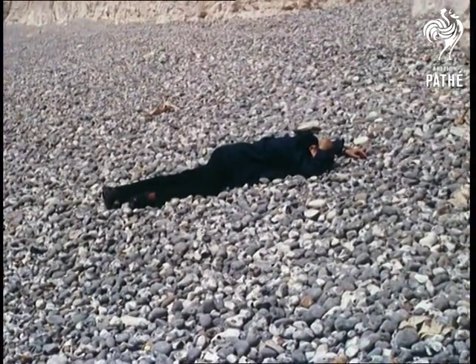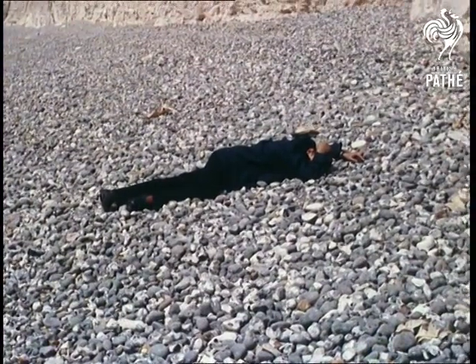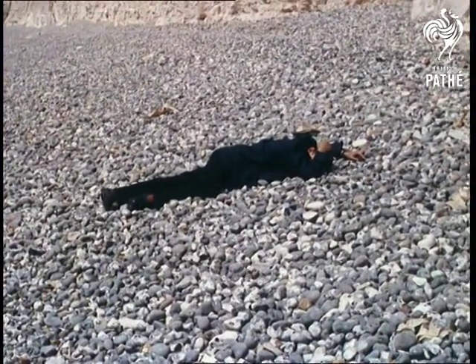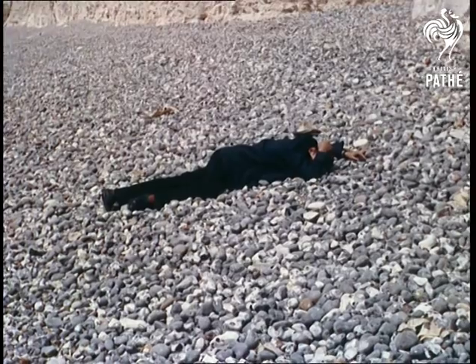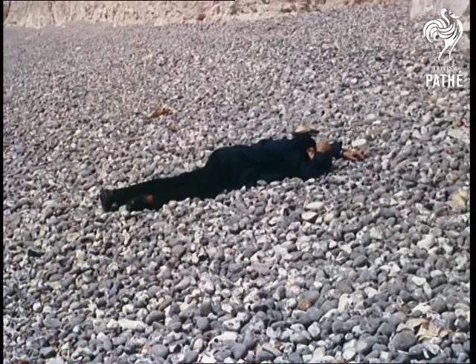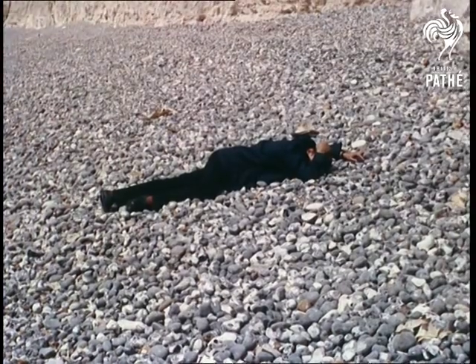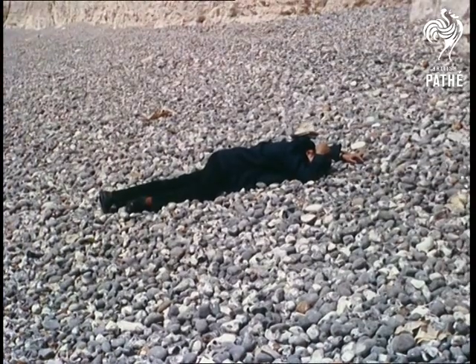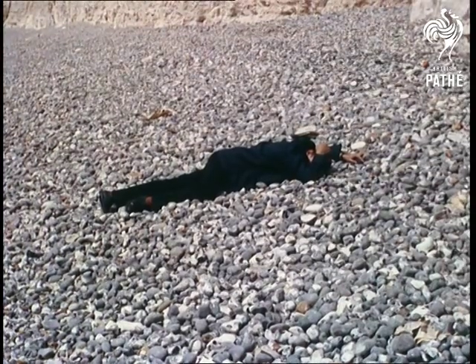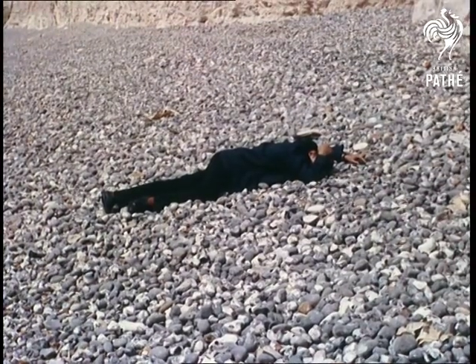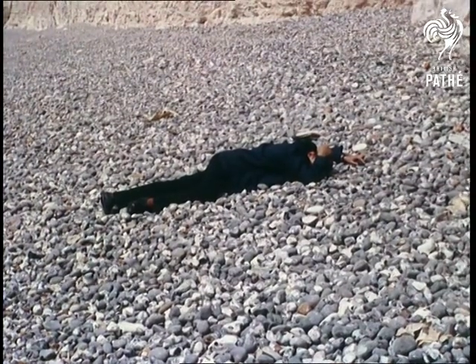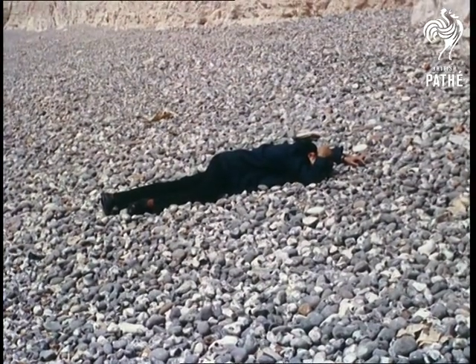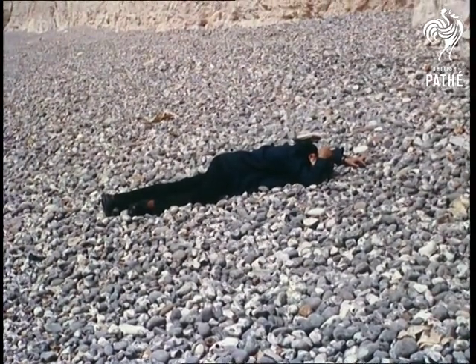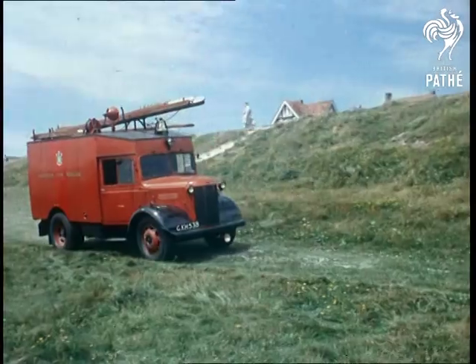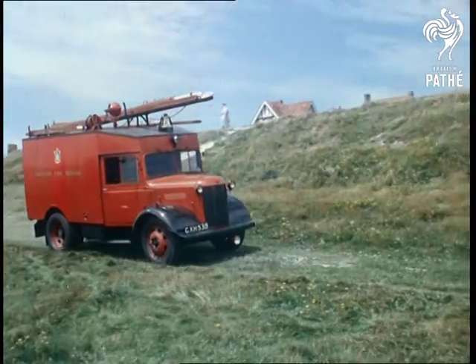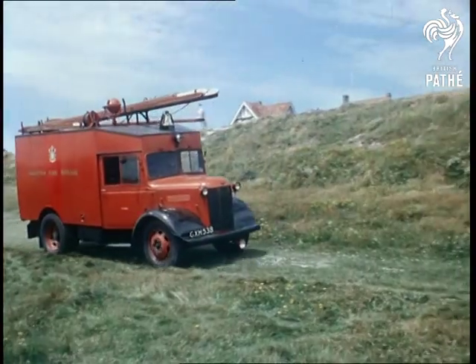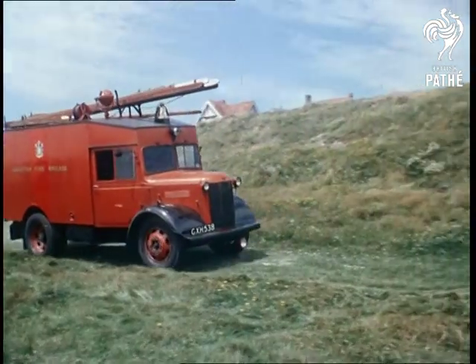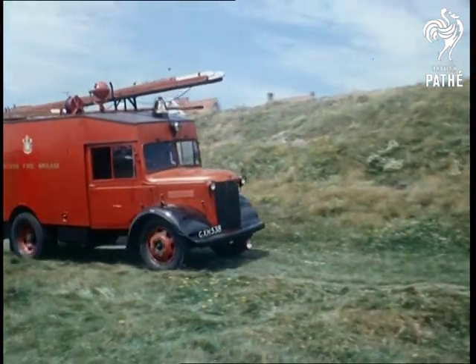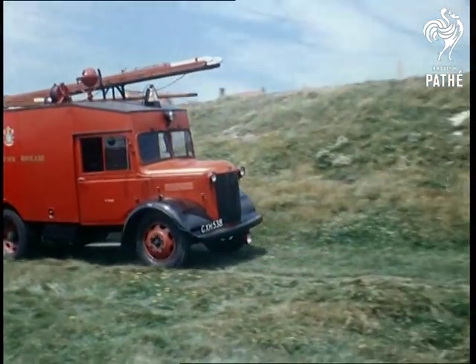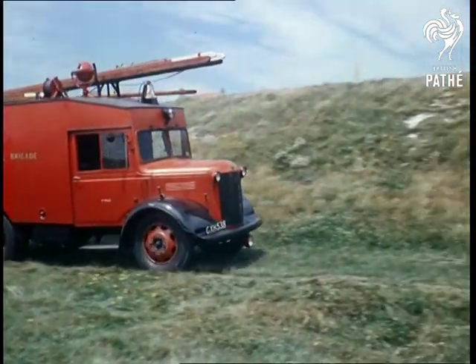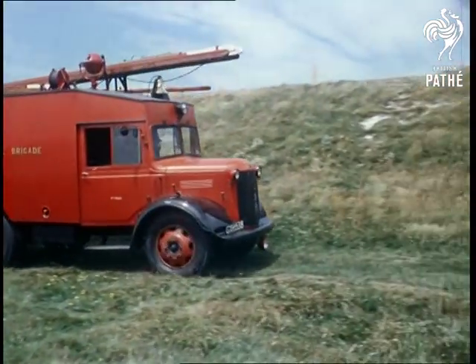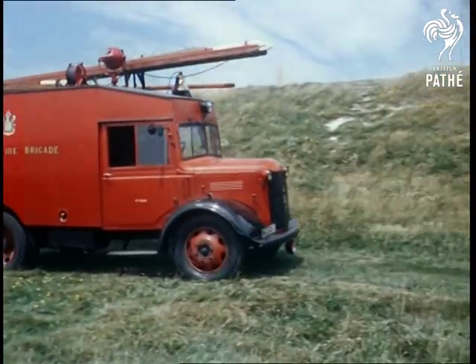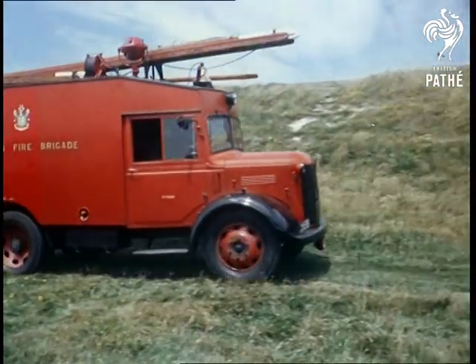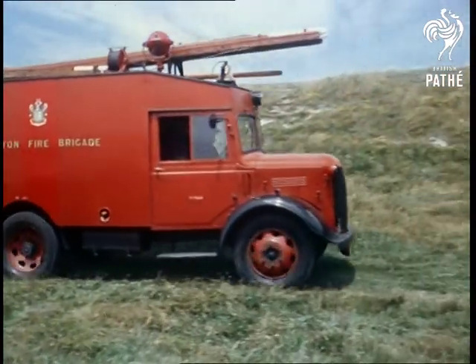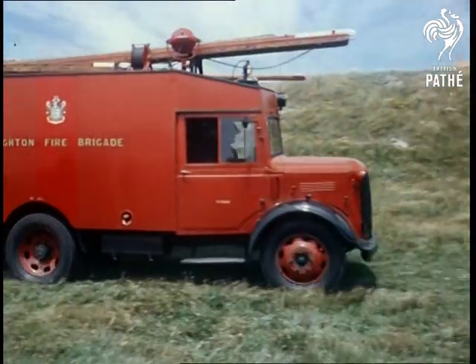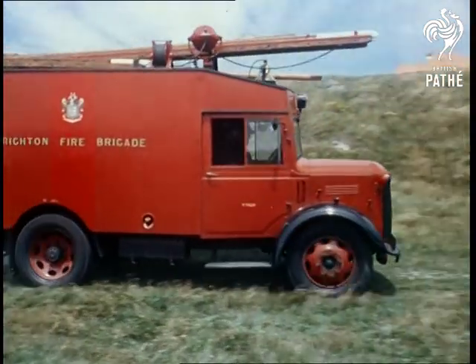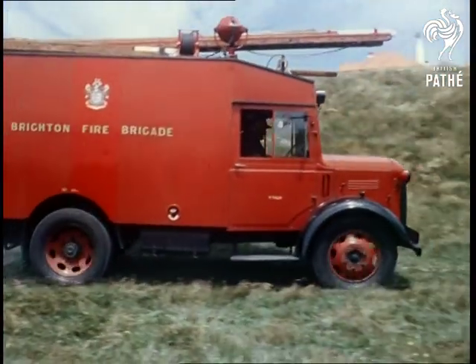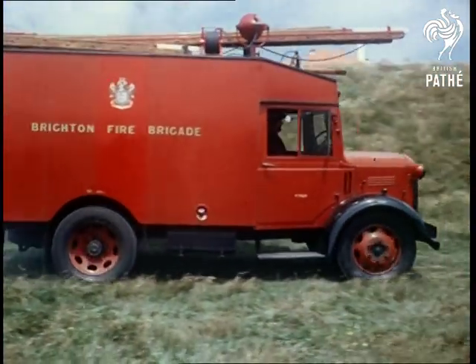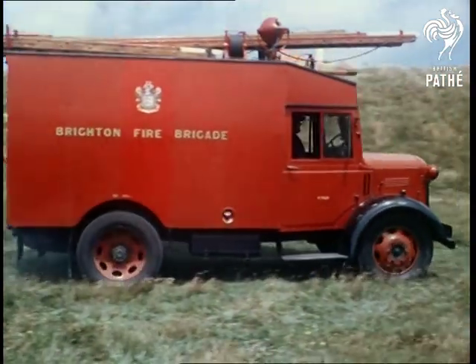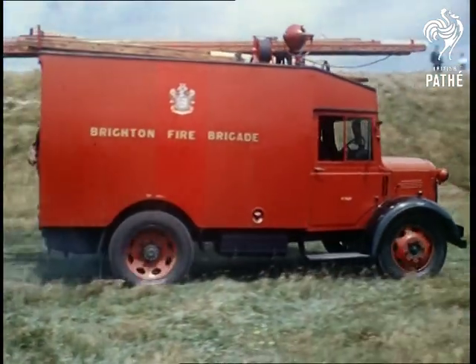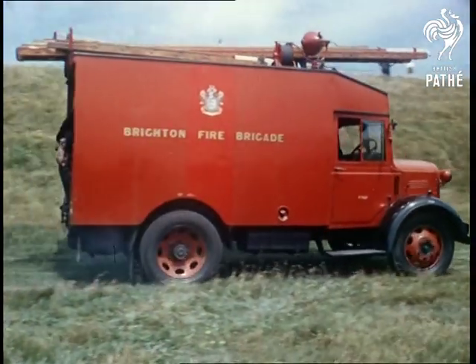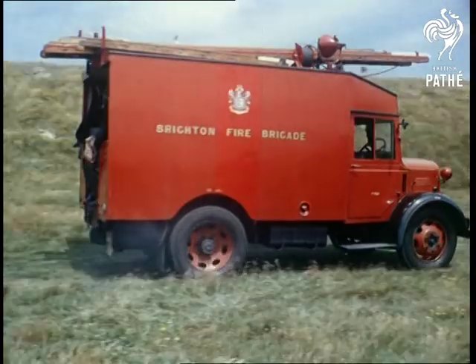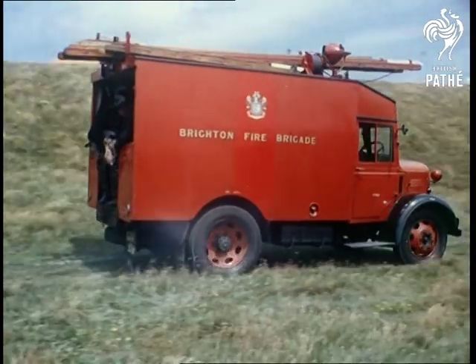But what might once have resulted in tragedy is today often averted by the speed, skill and ingenuity of the fire brigade.